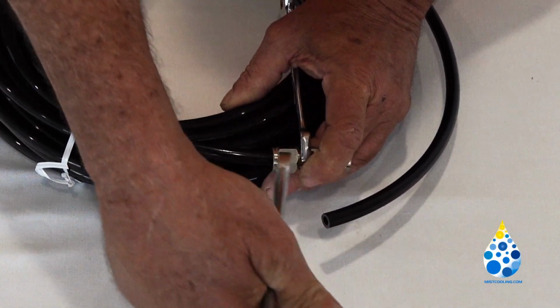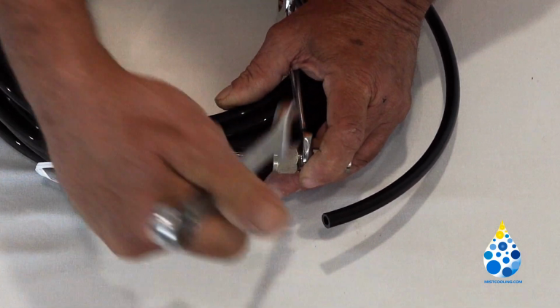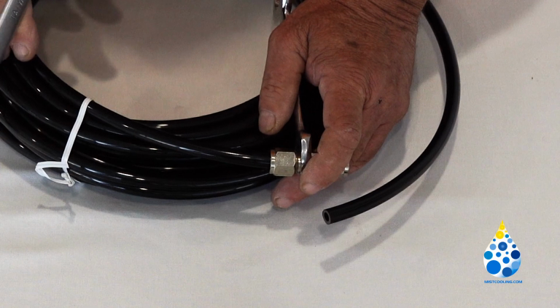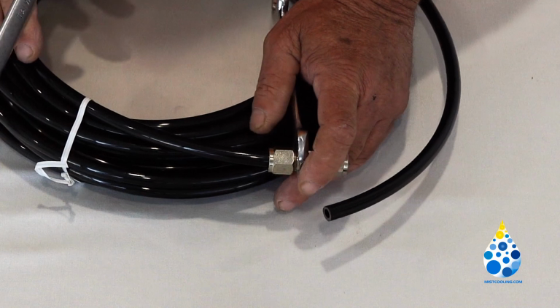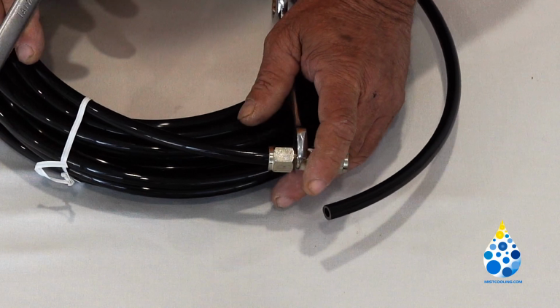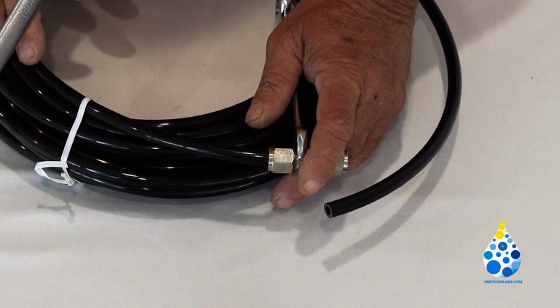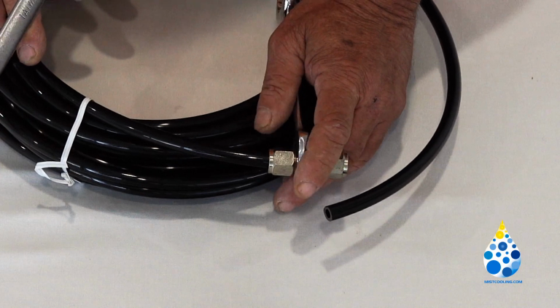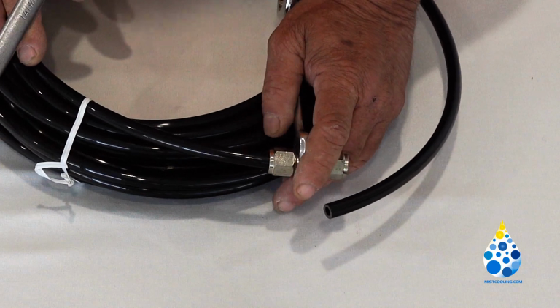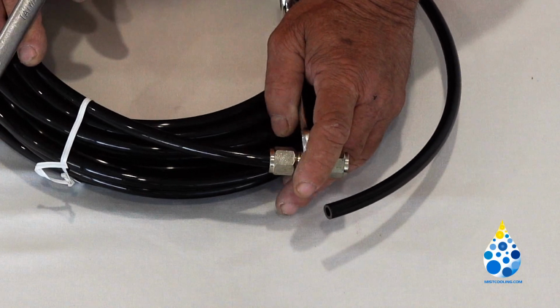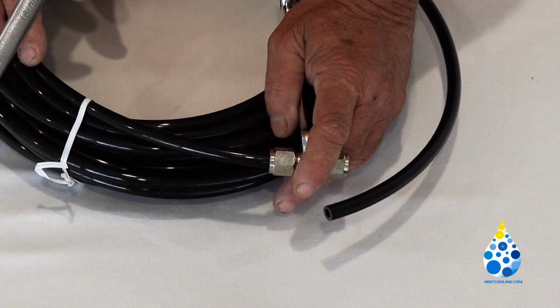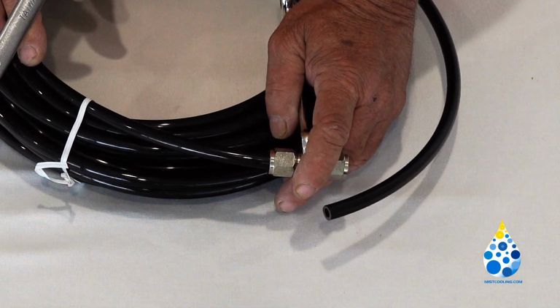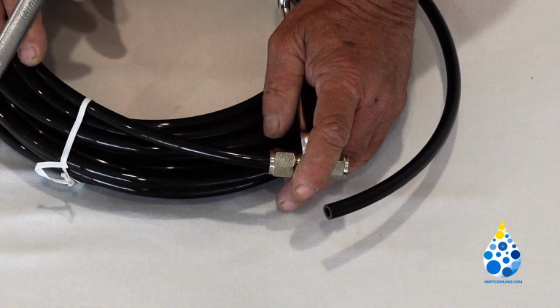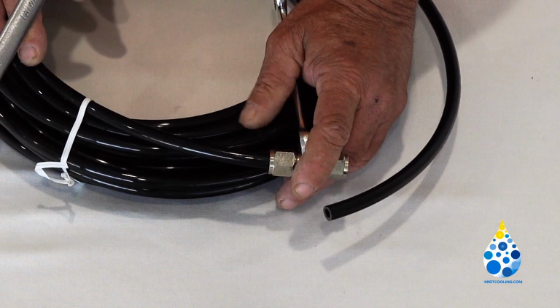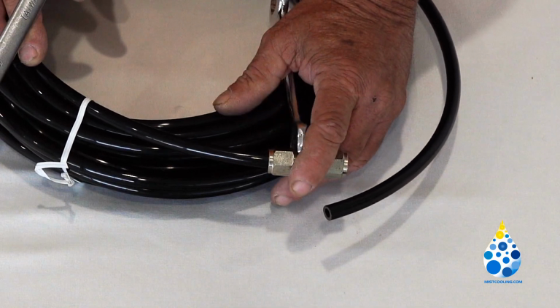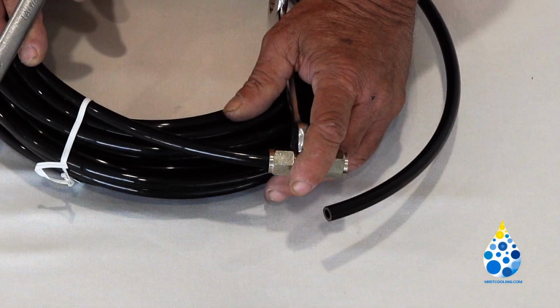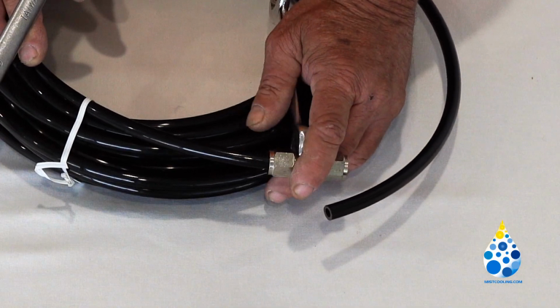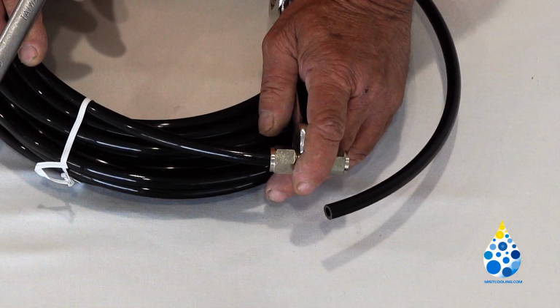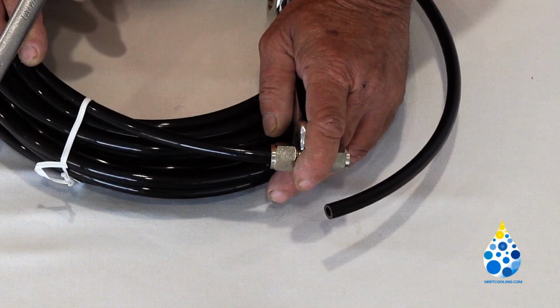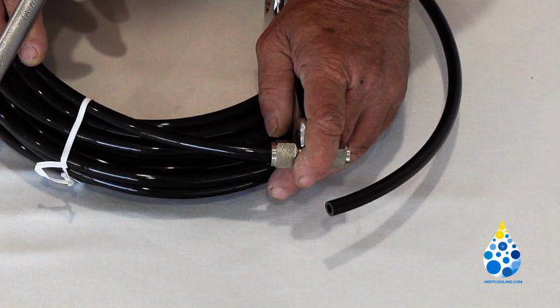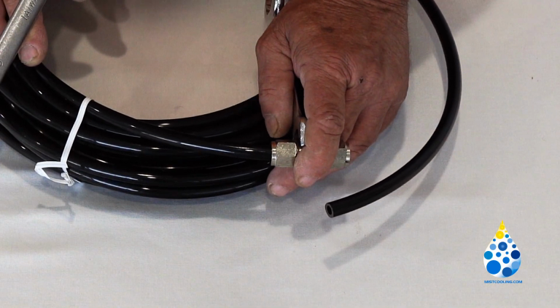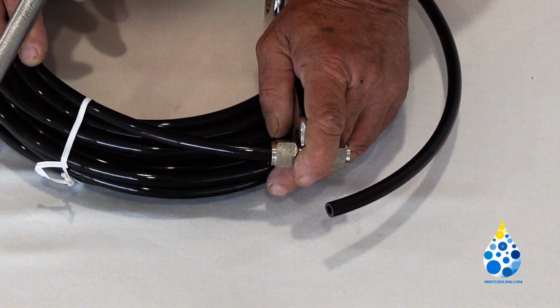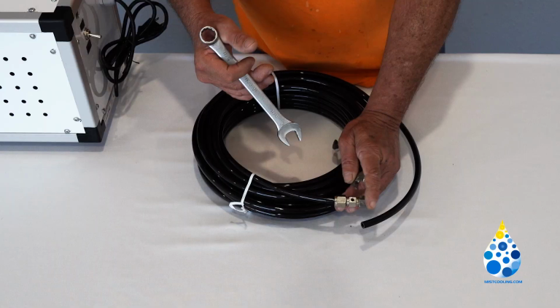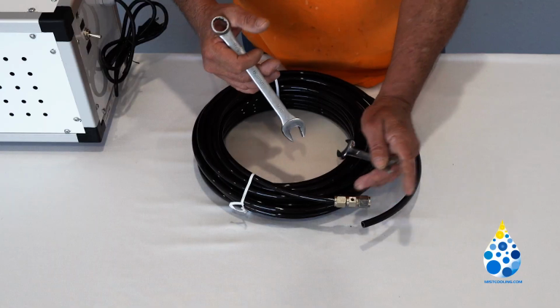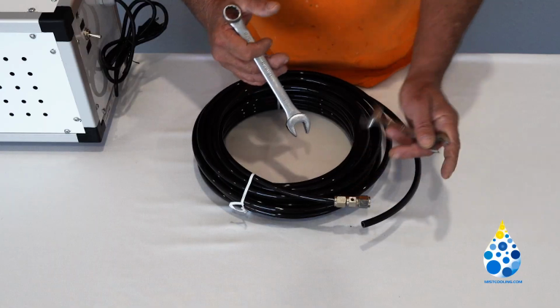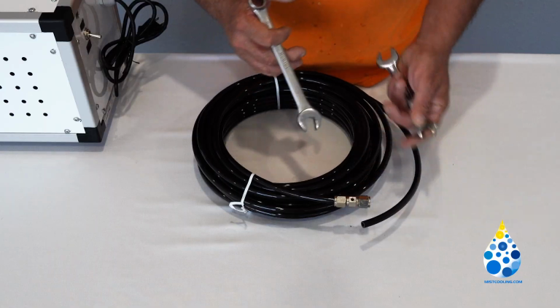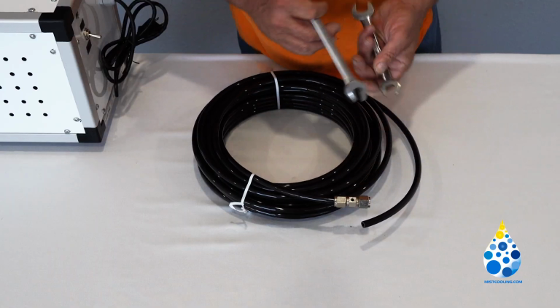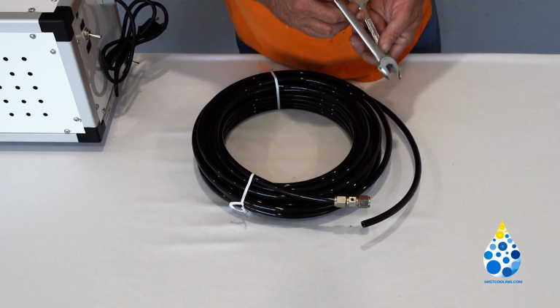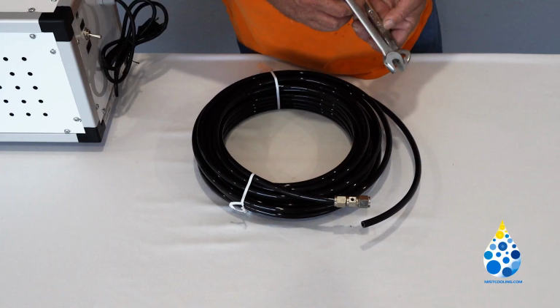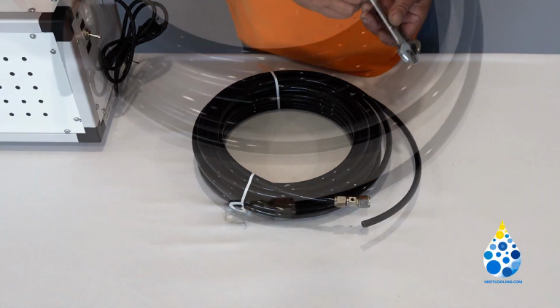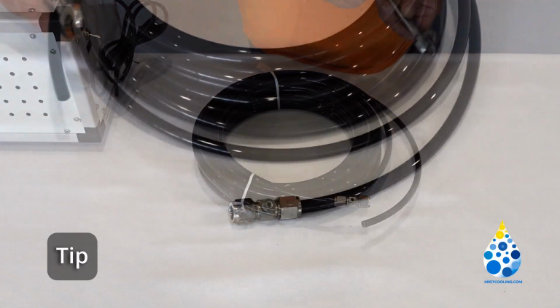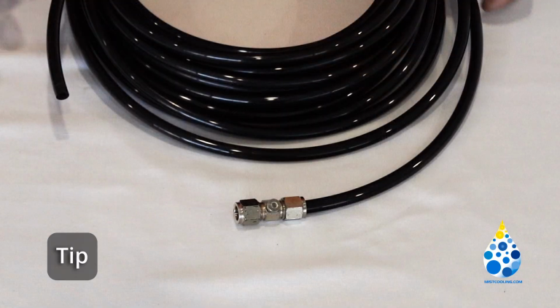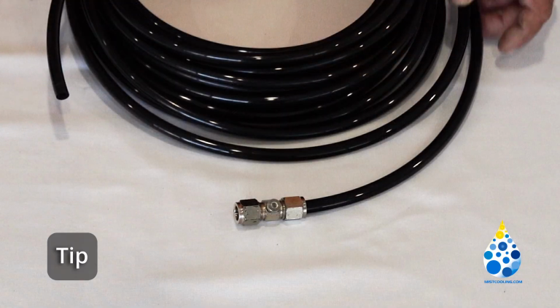Roll the thumb — righty-tighty, lefty-loosey. You don't want to over-tighten it.